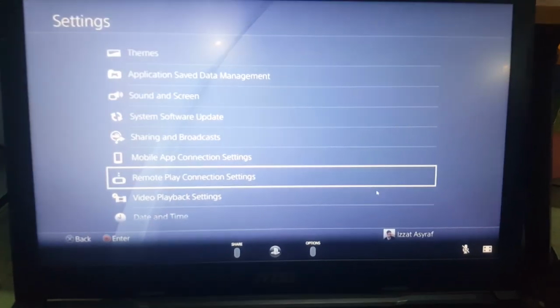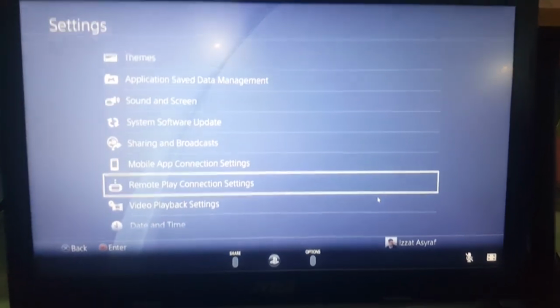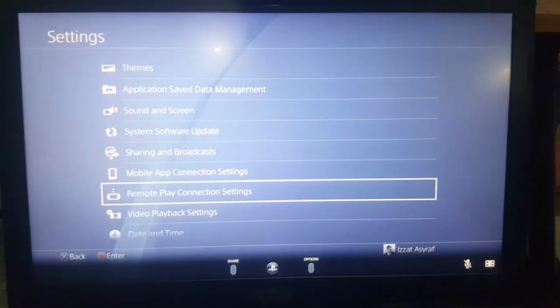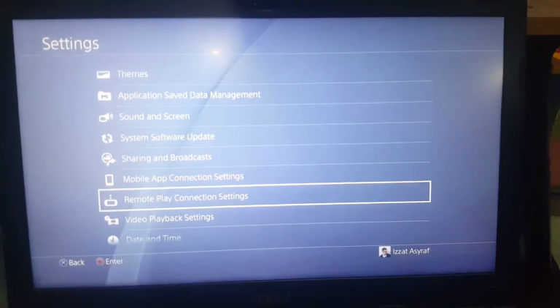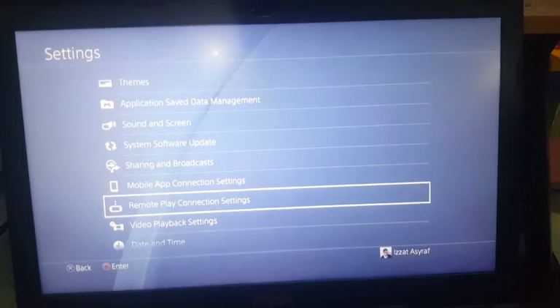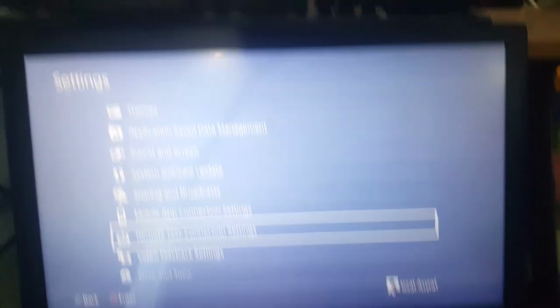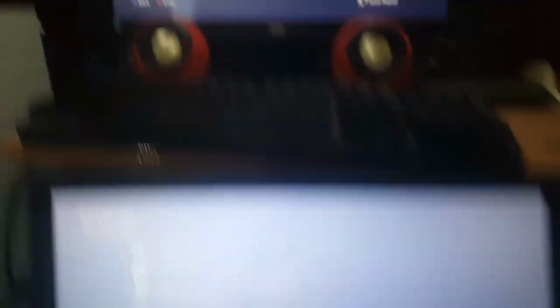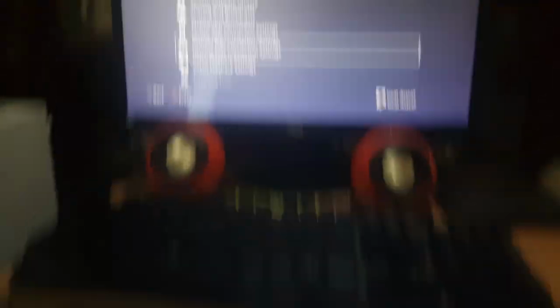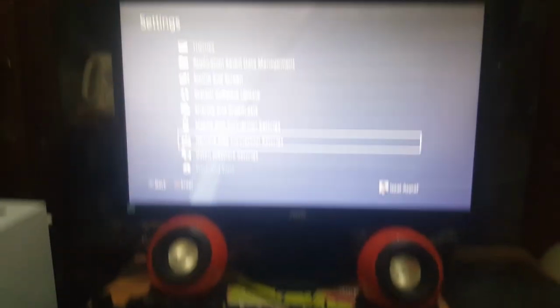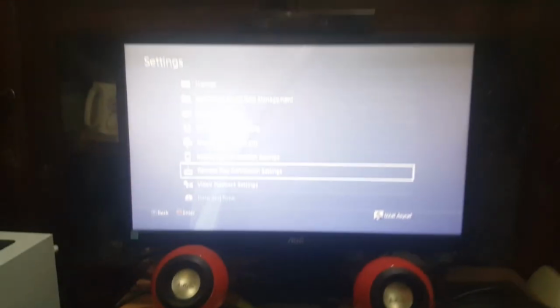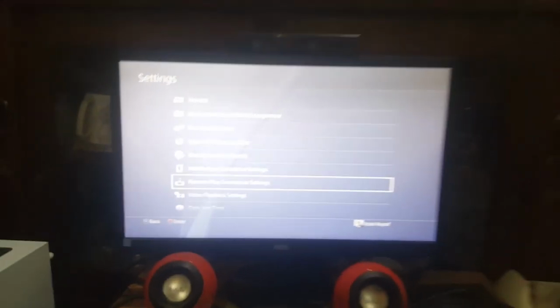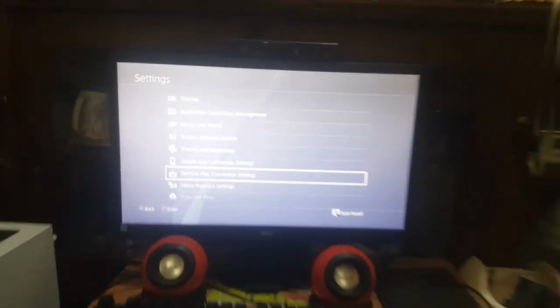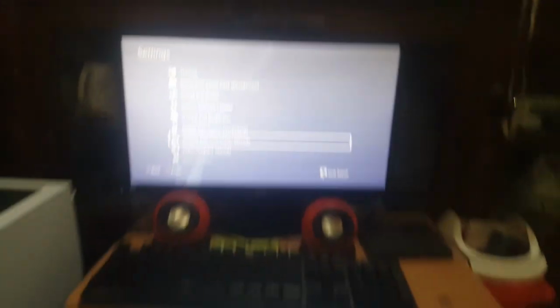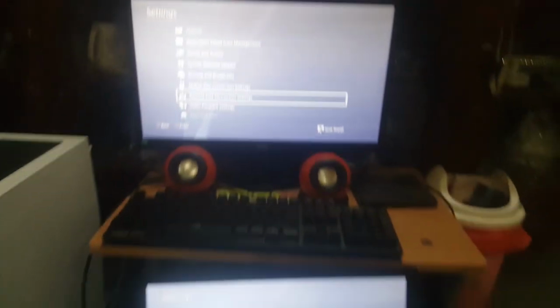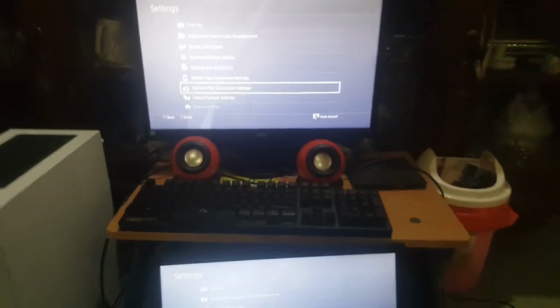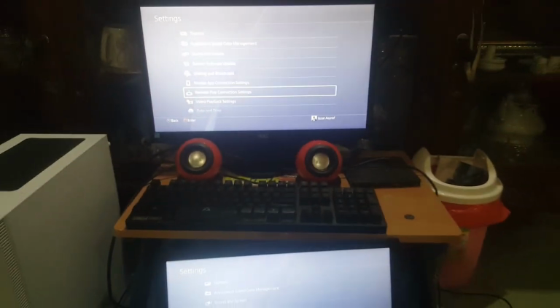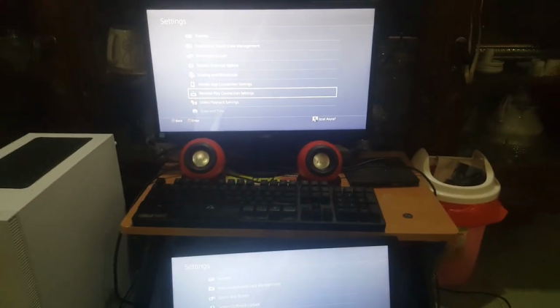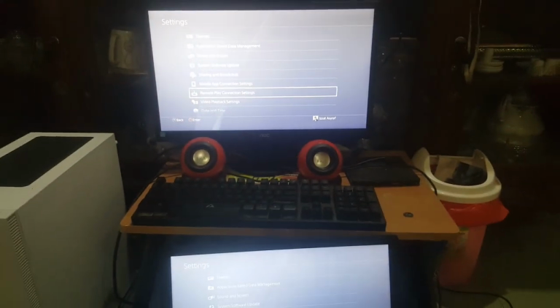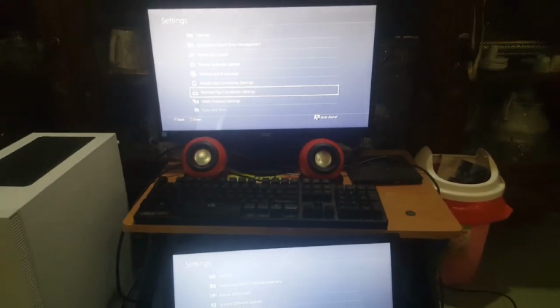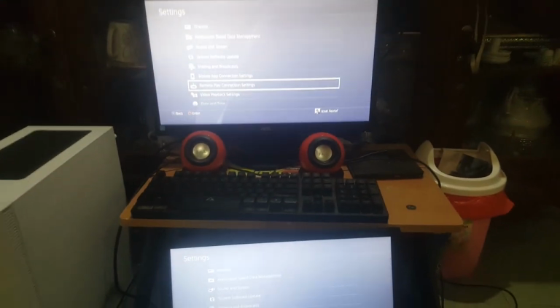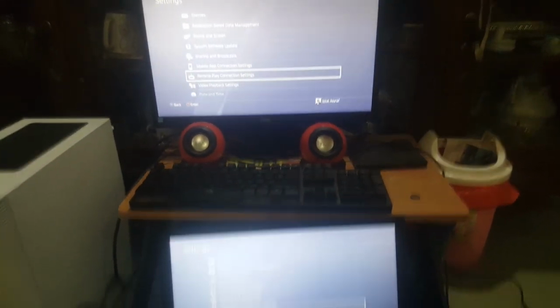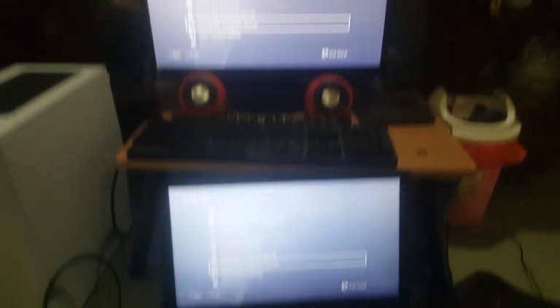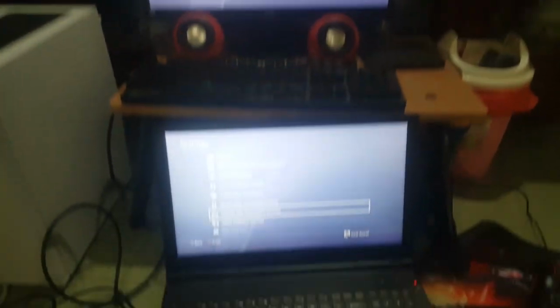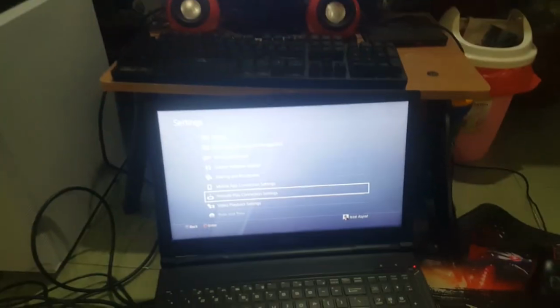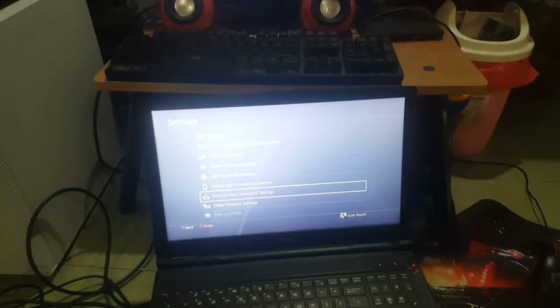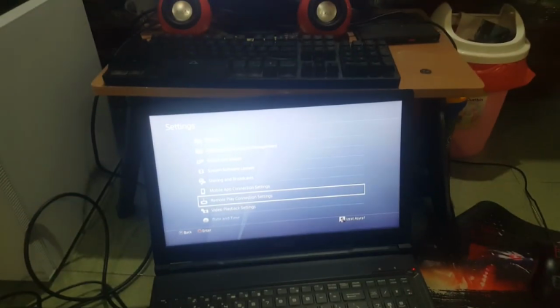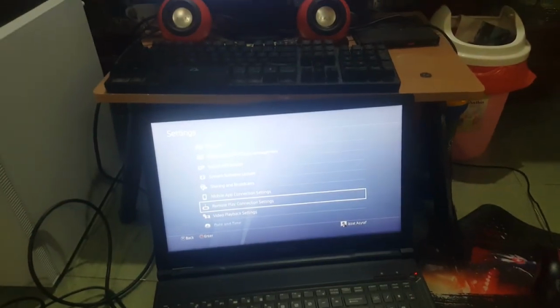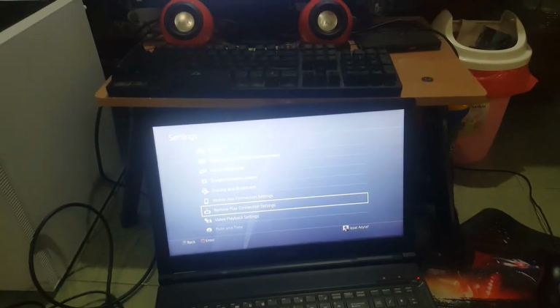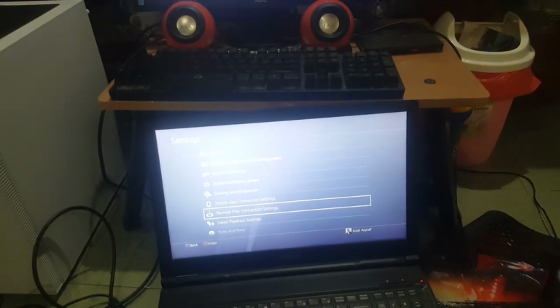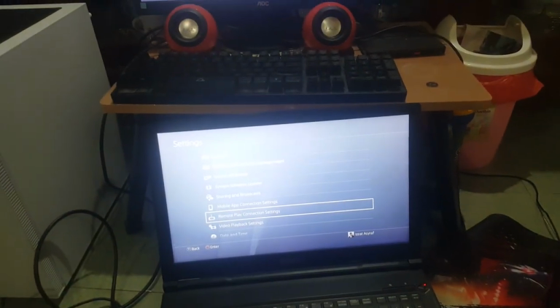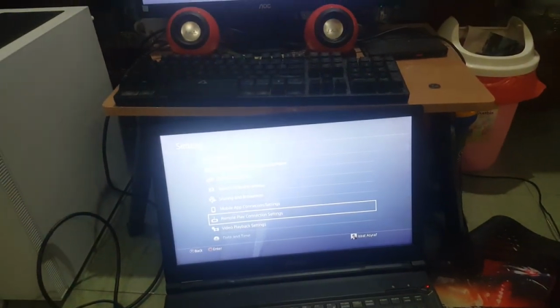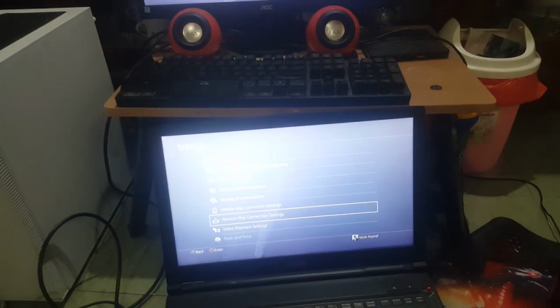You managed to play PS4 directly to your PC without any internet connection.